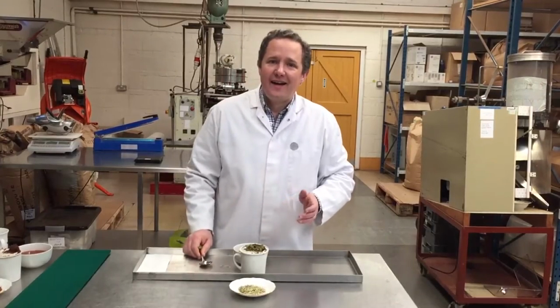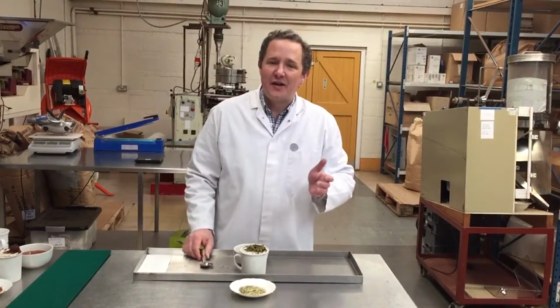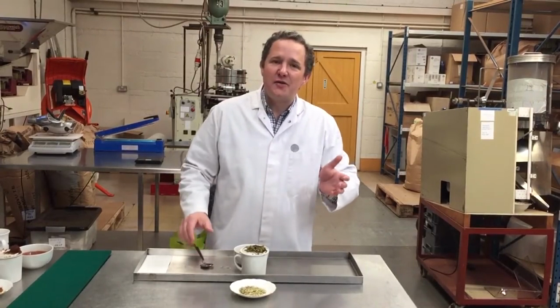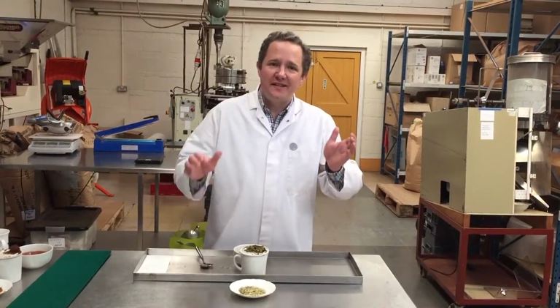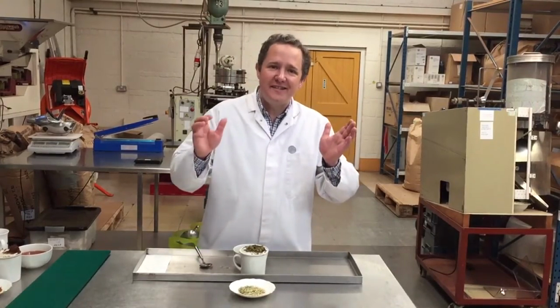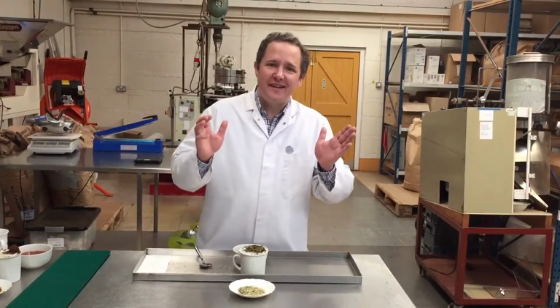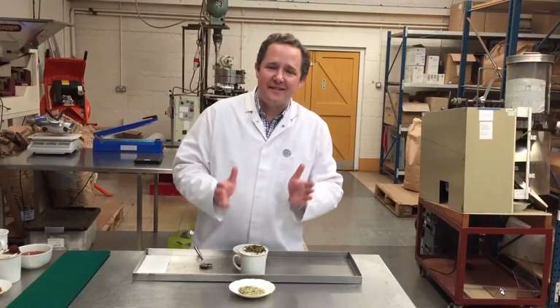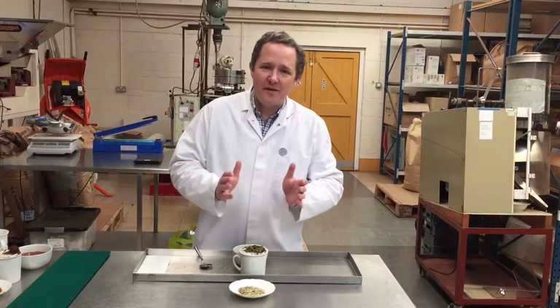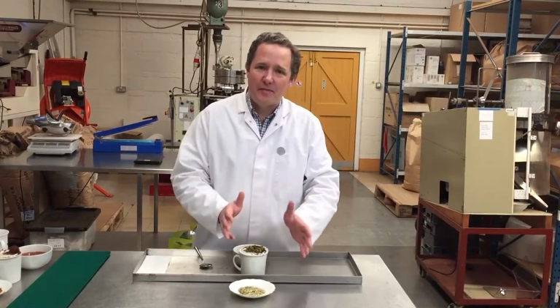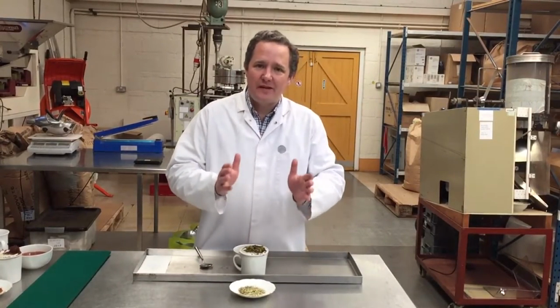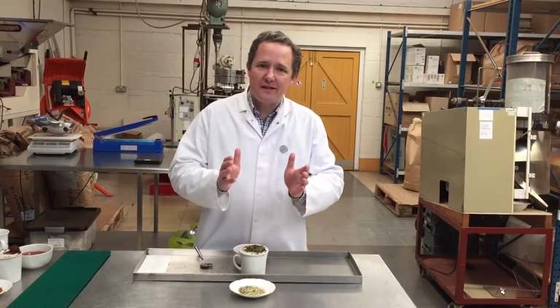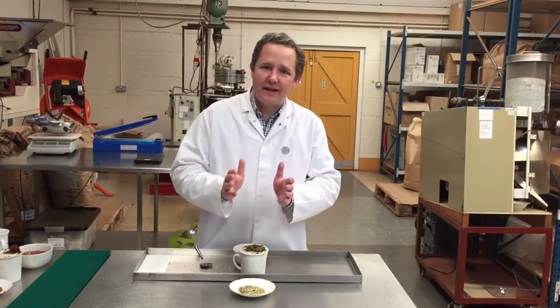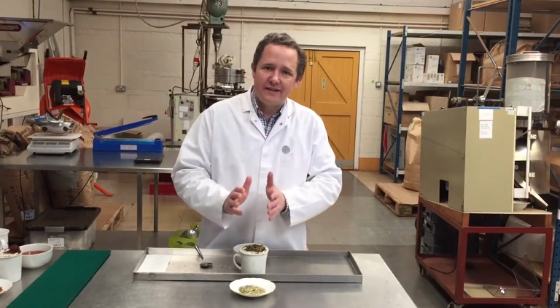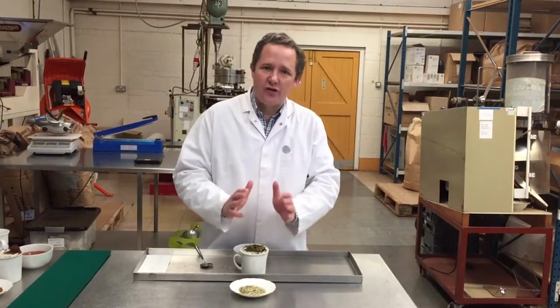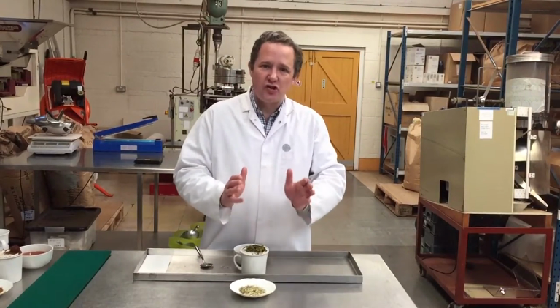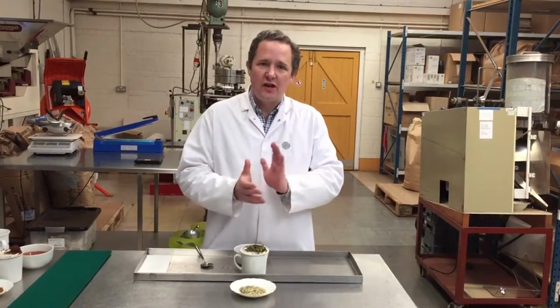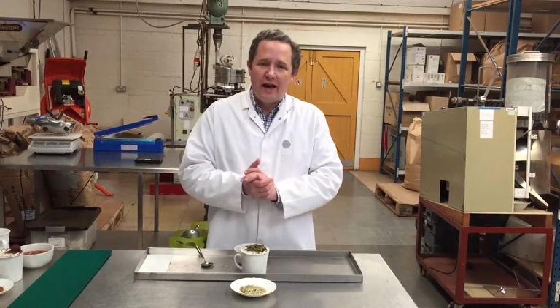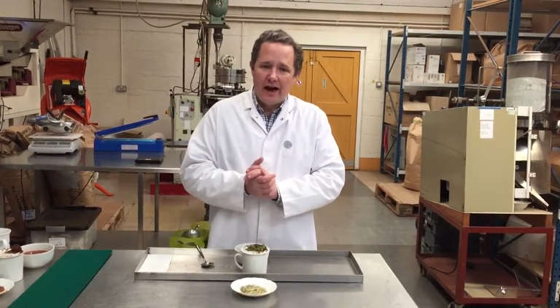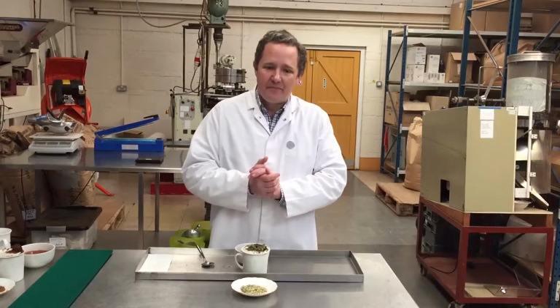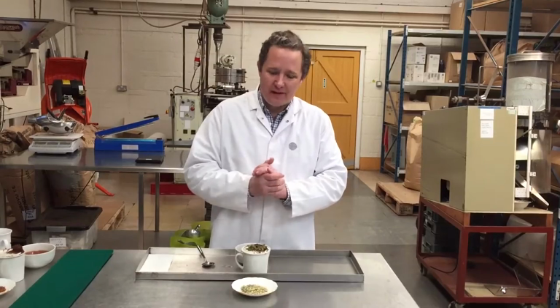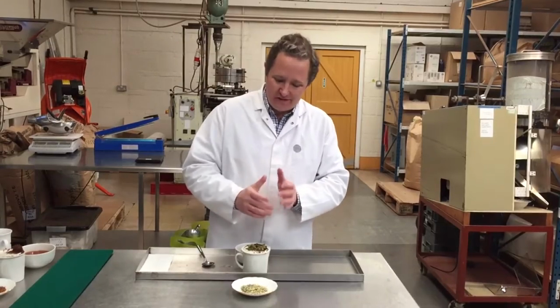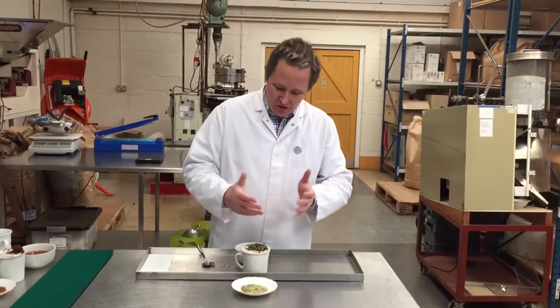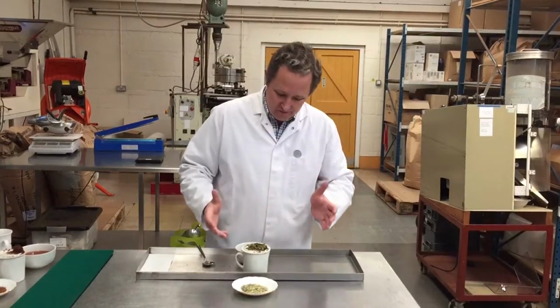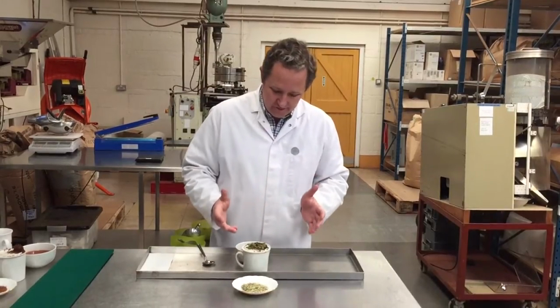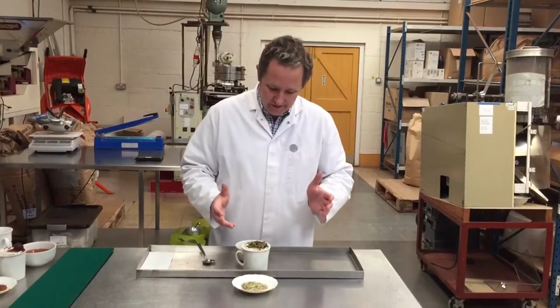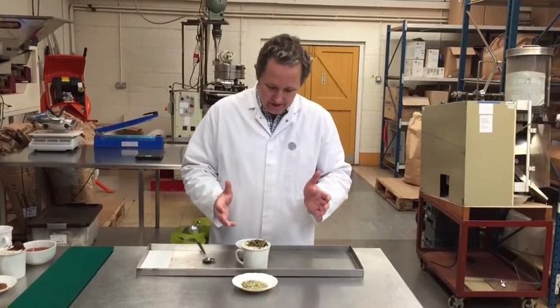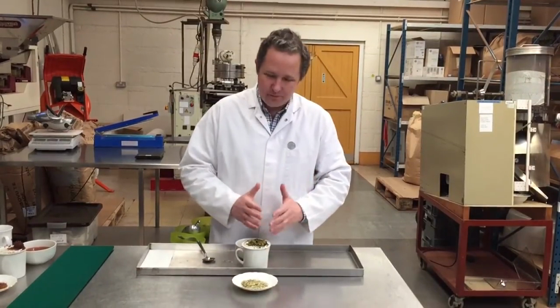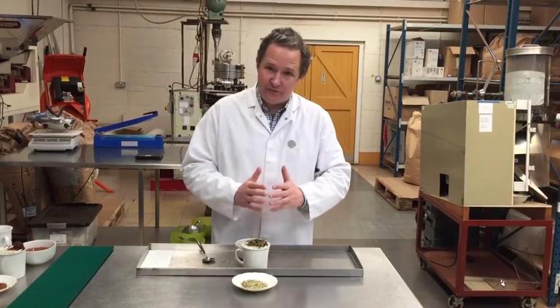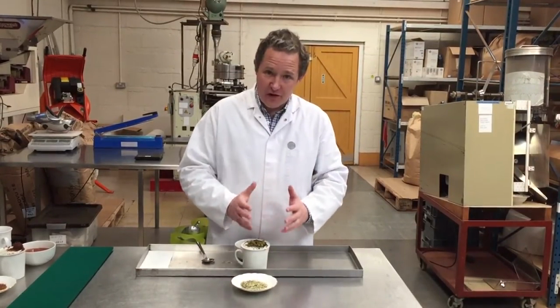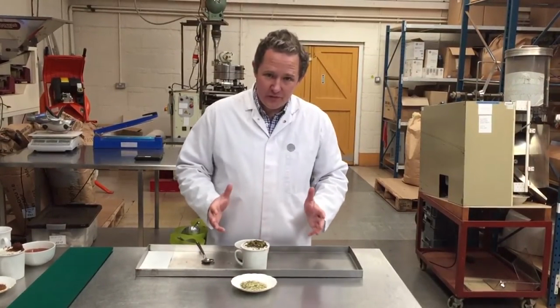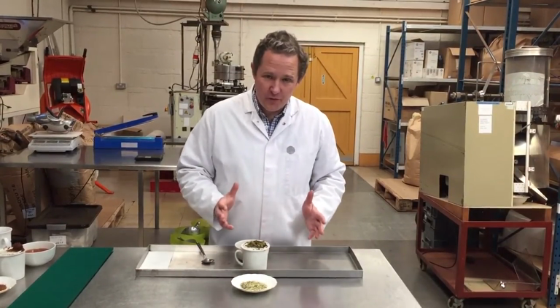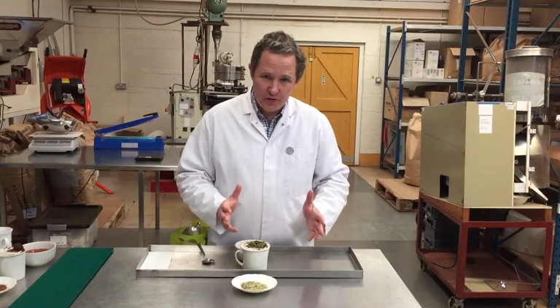Hello, this is Senna, Peppermint and Licorice. It's delicious, it's very good for you.